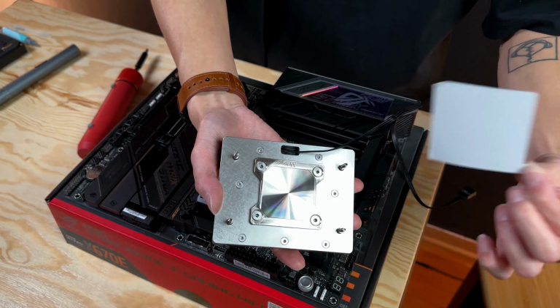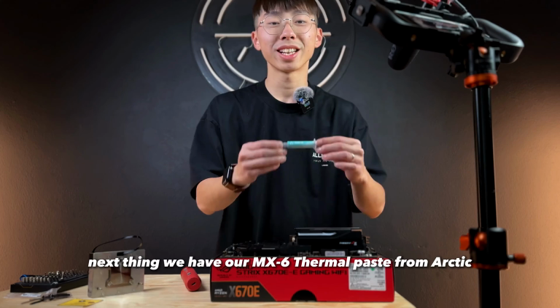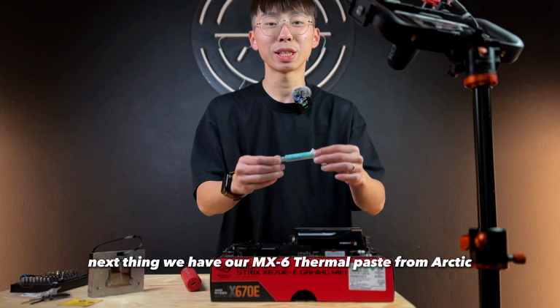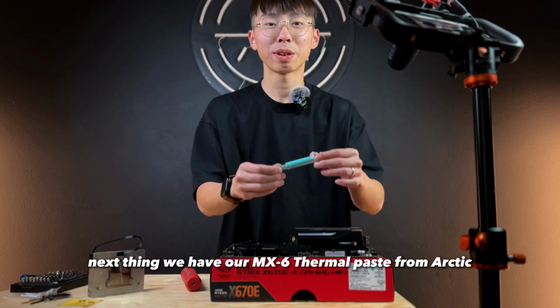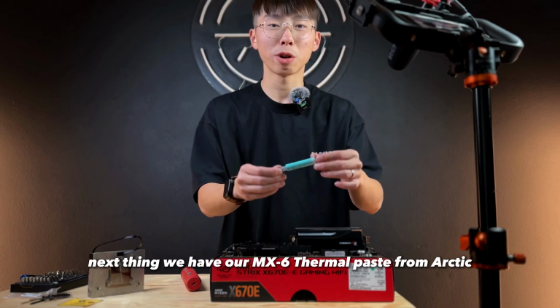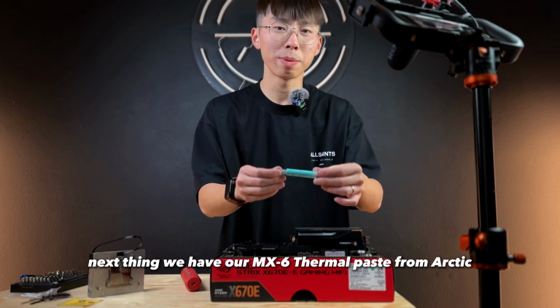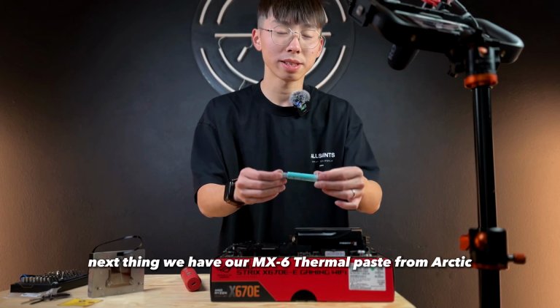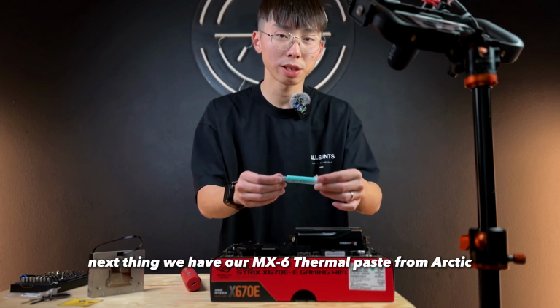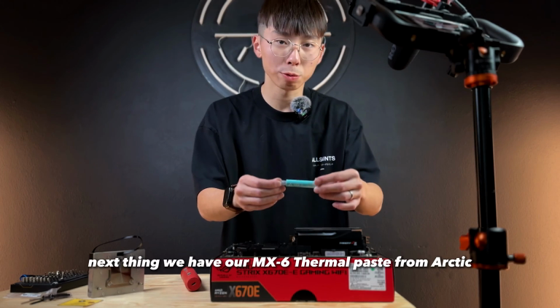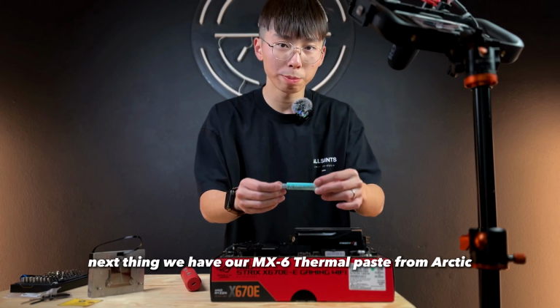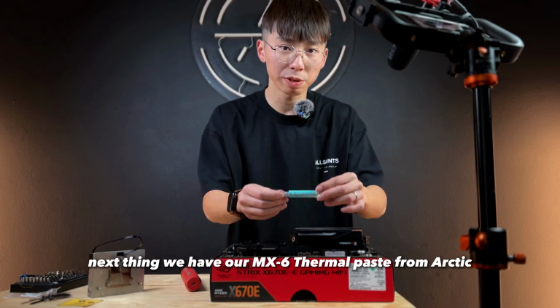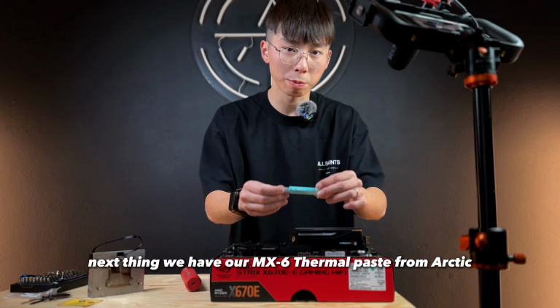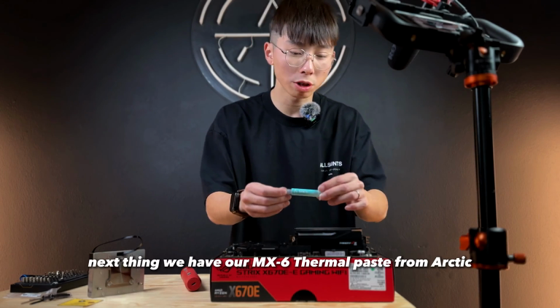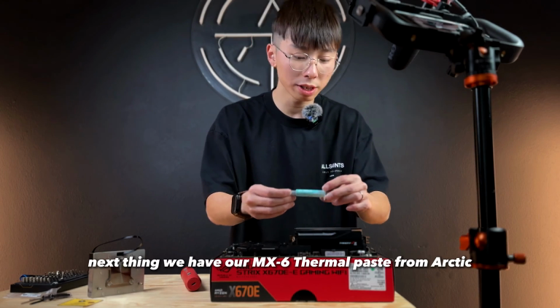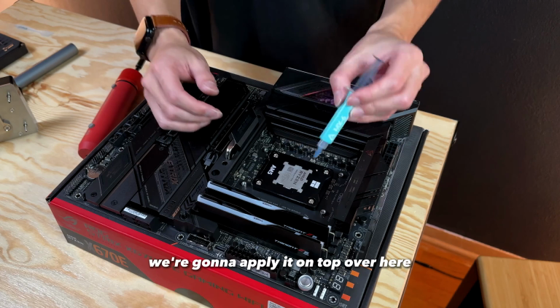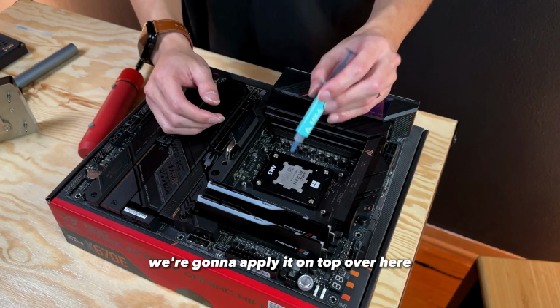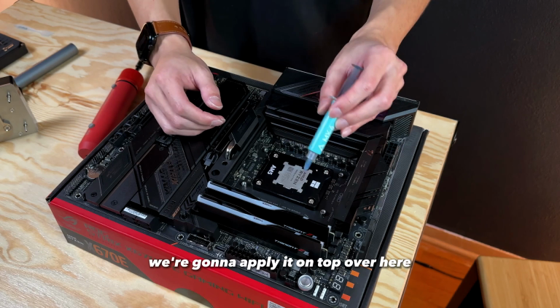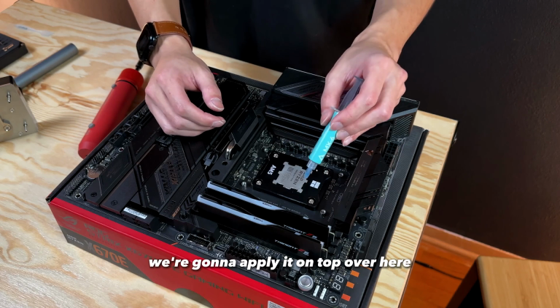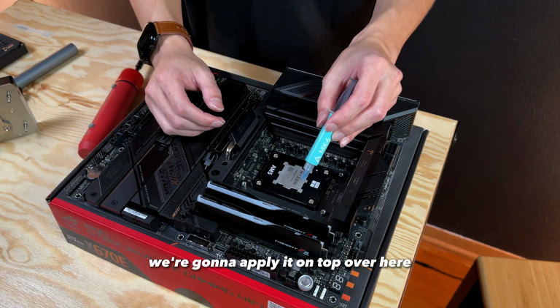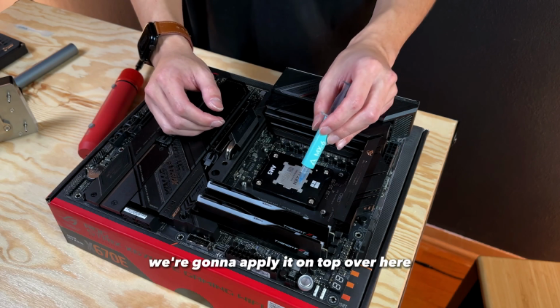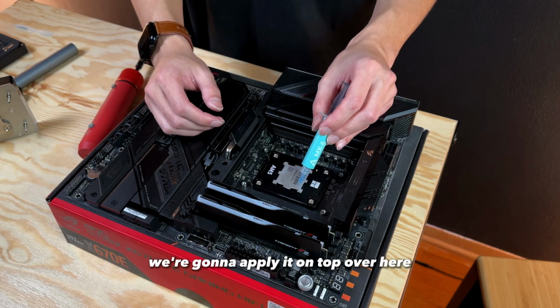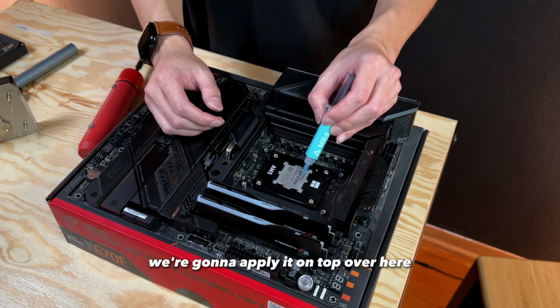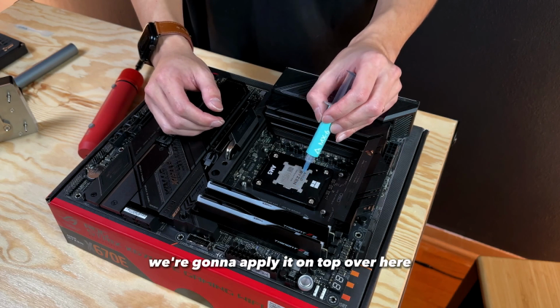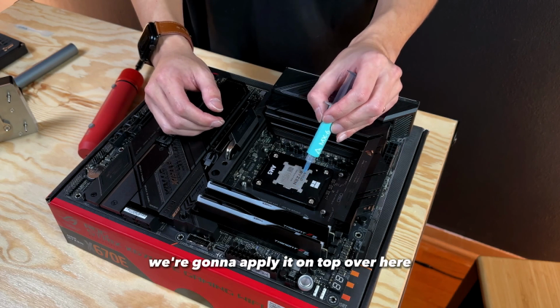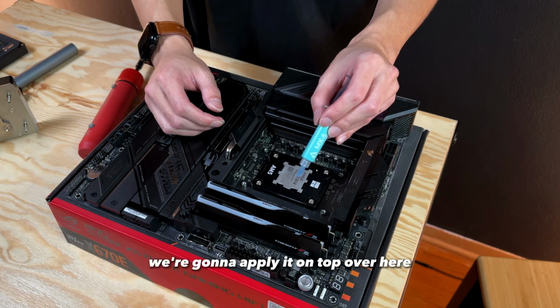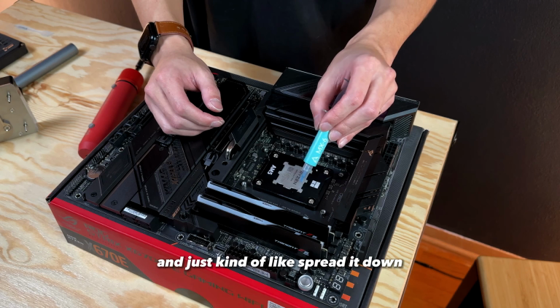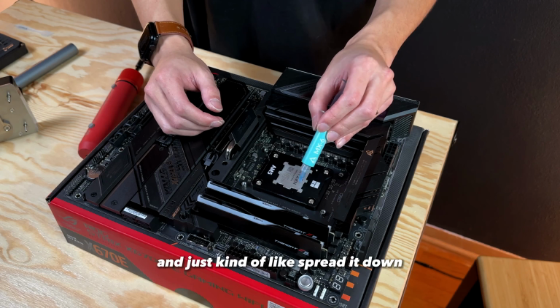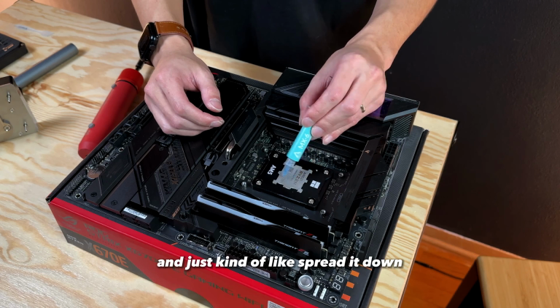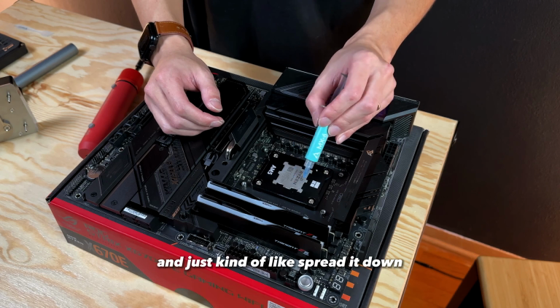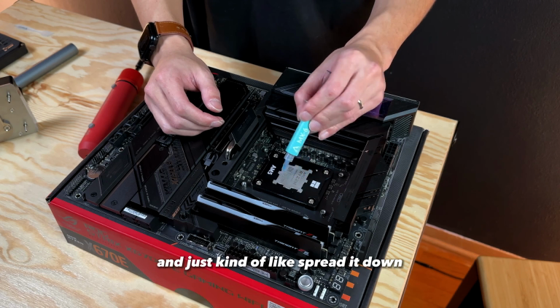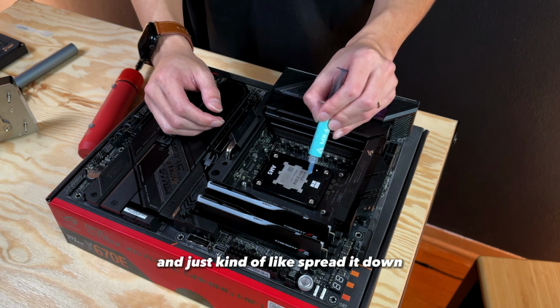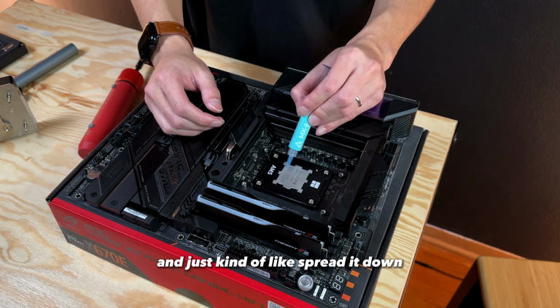Next, we have our MX6 thermal paste from Arctic. We're gonna apply it on top over here, and just kind of spread it down.